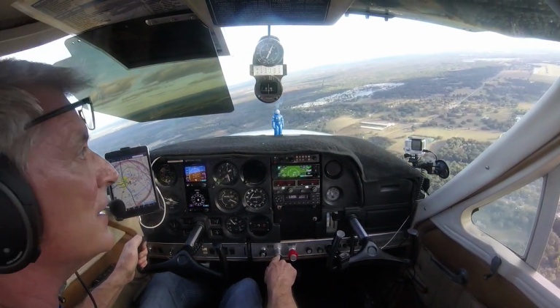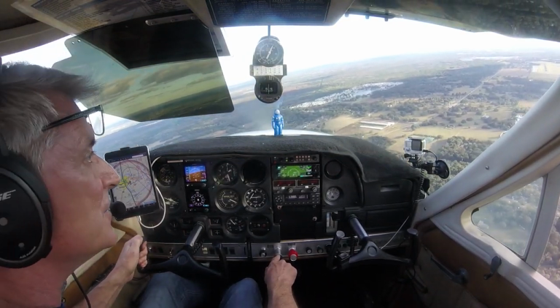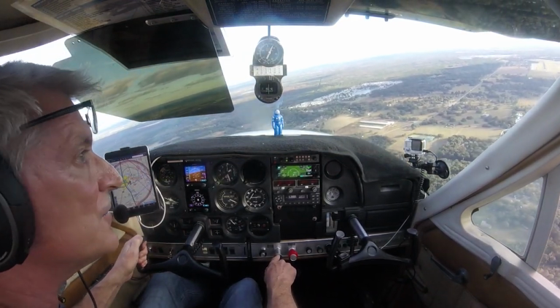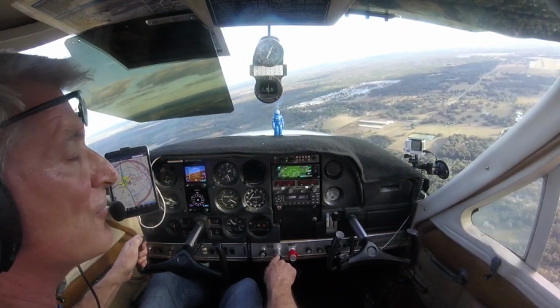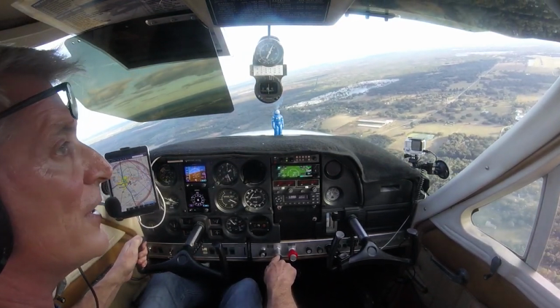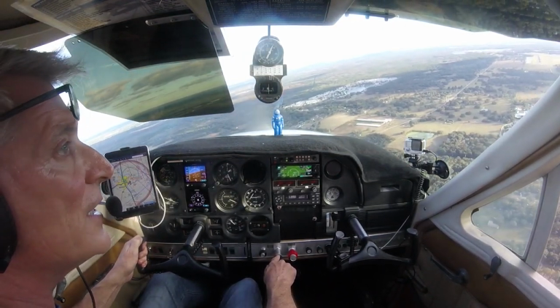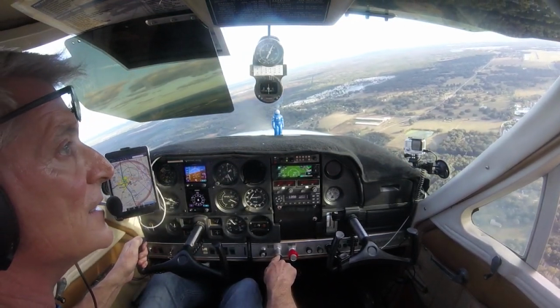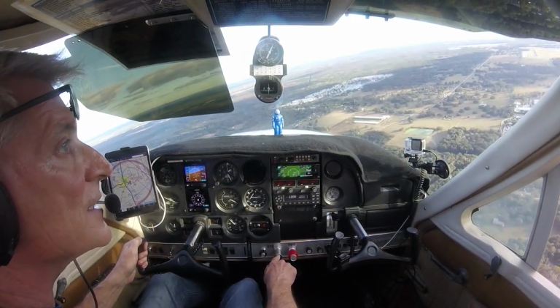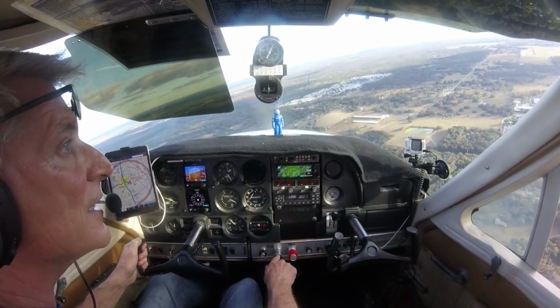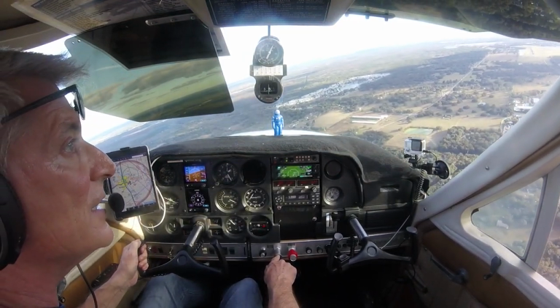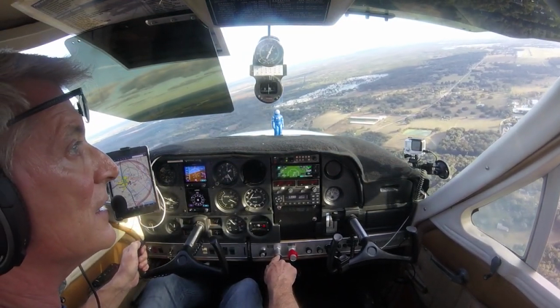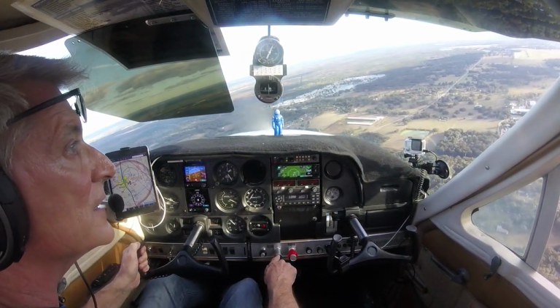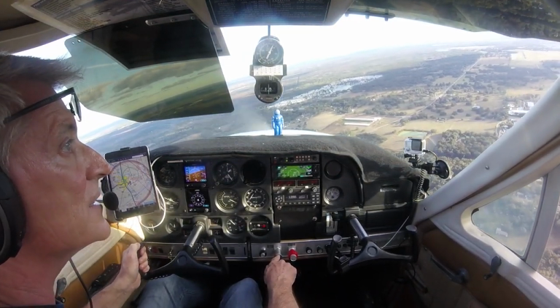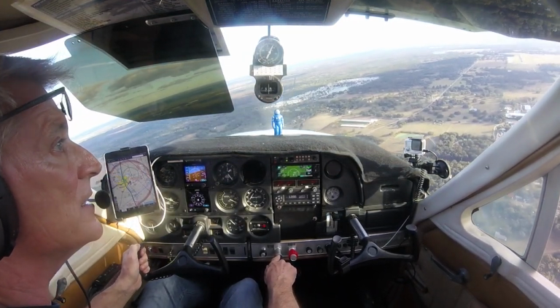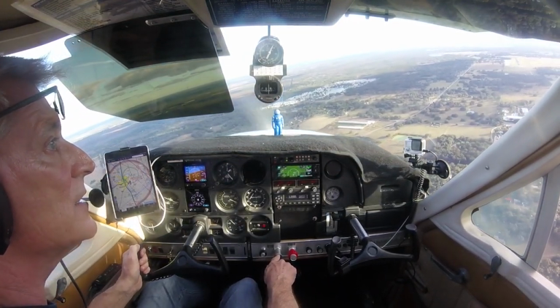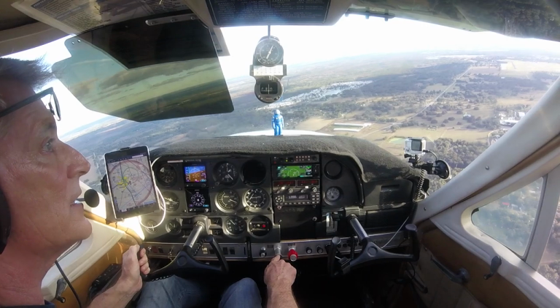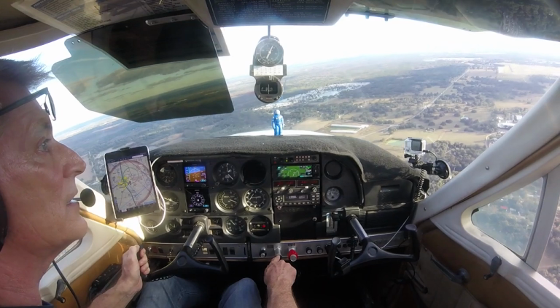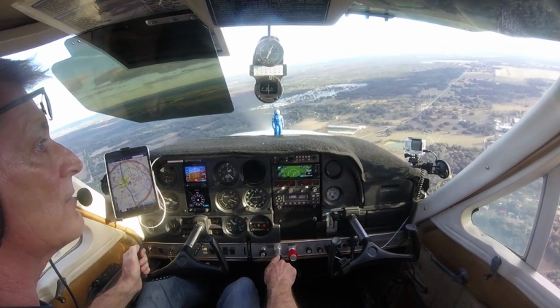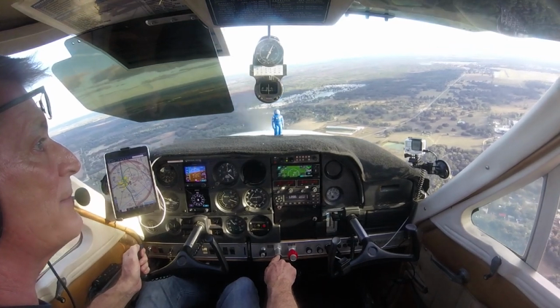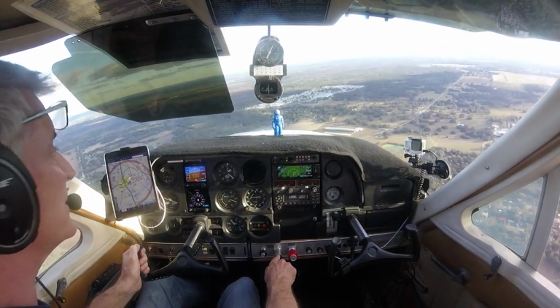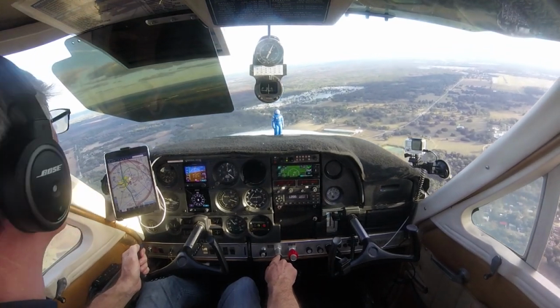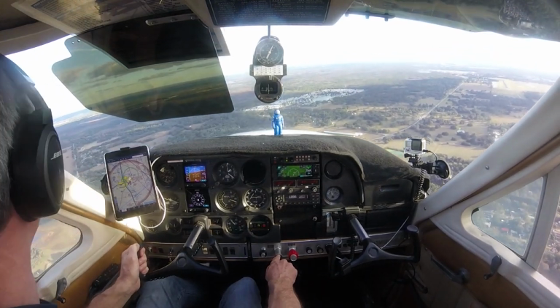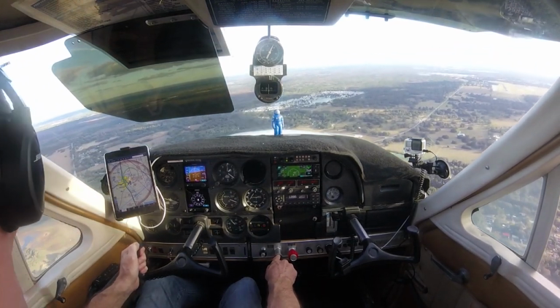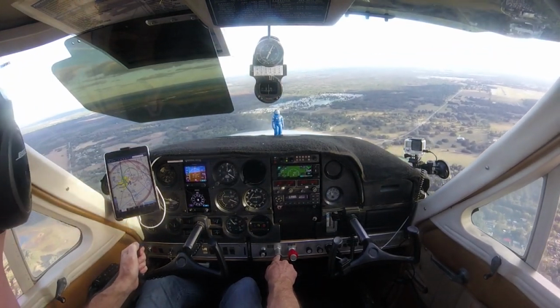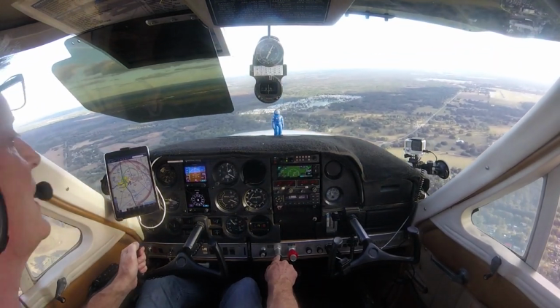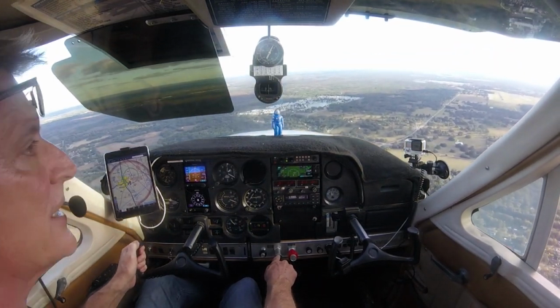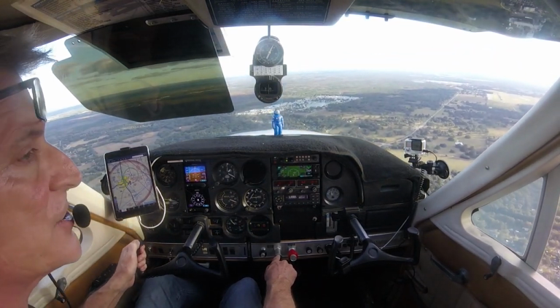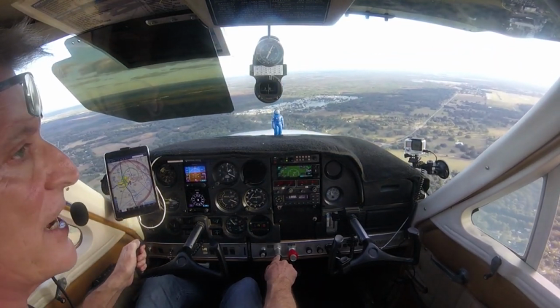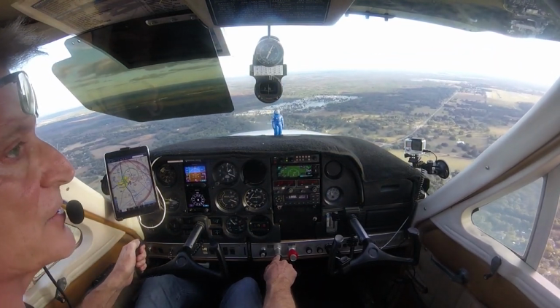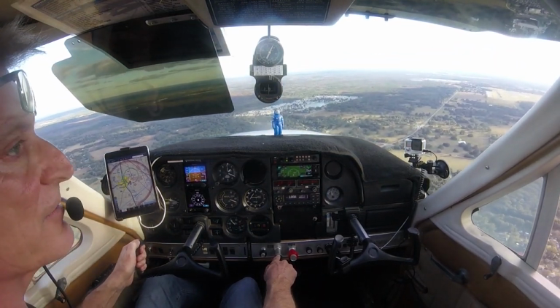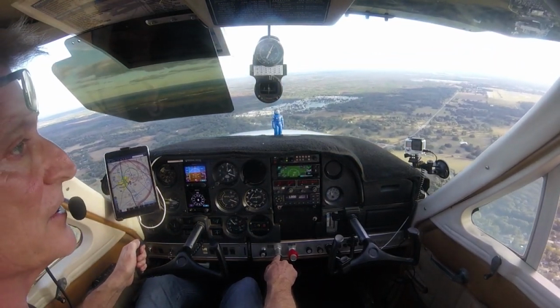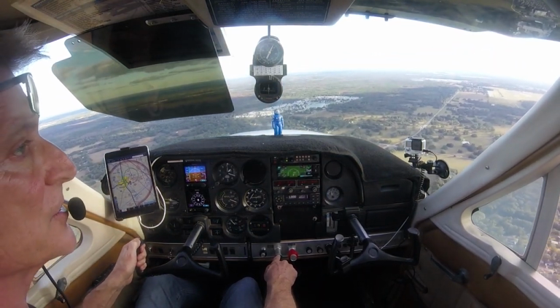2-2-1 for Yankee is on an extended right base to runway 2-3. Simulated engine out, Zephyrhills.